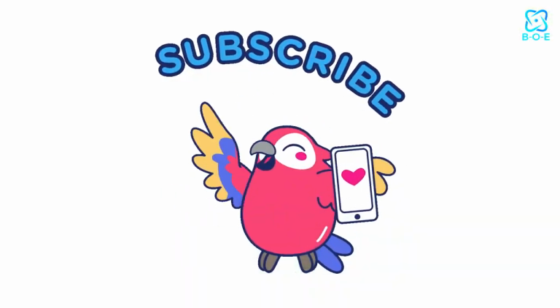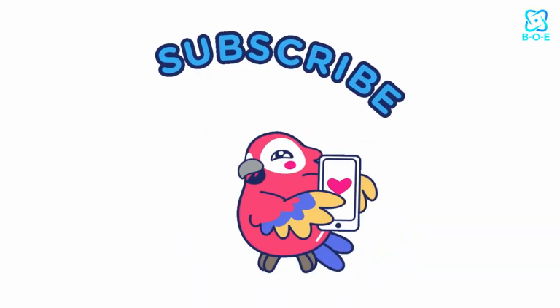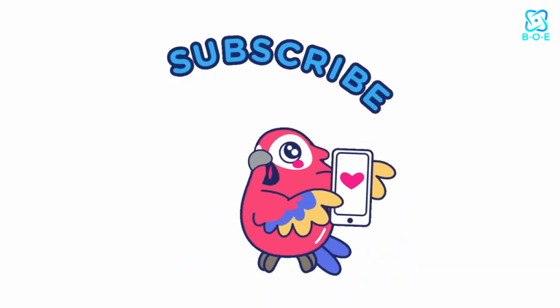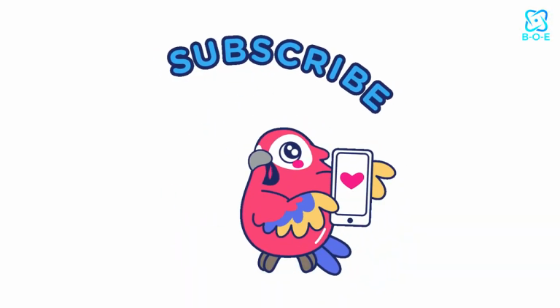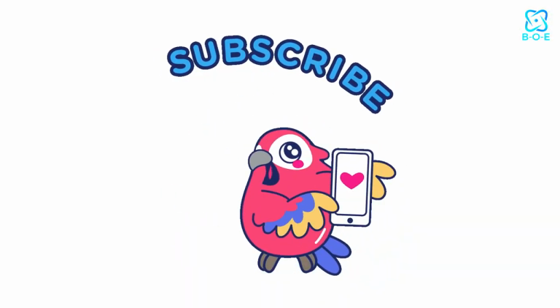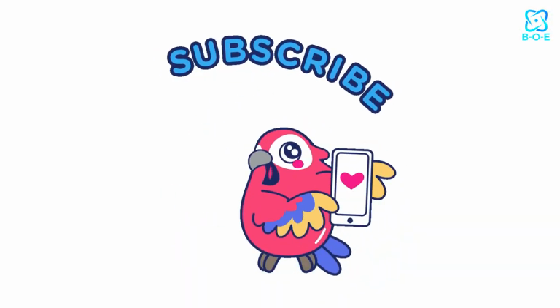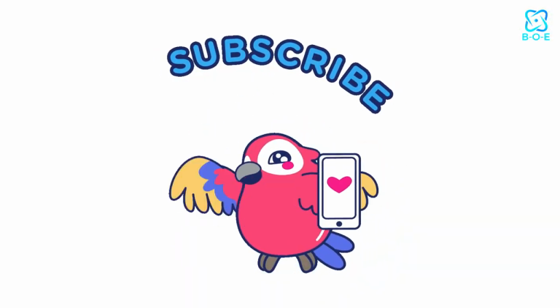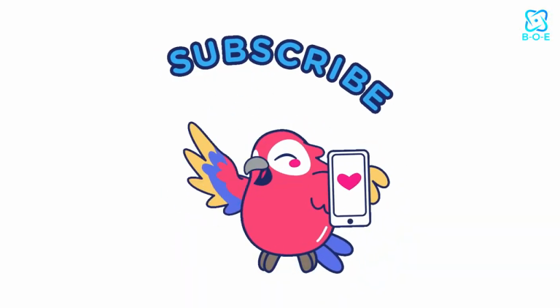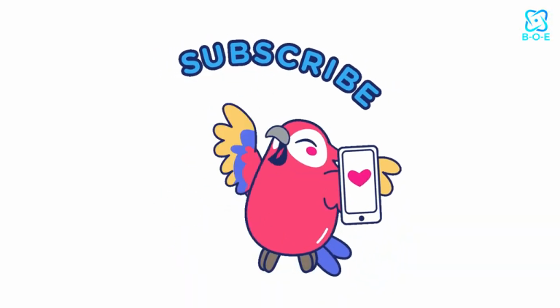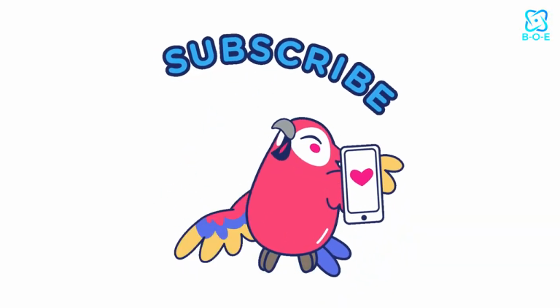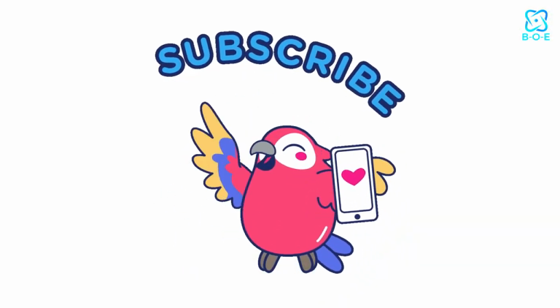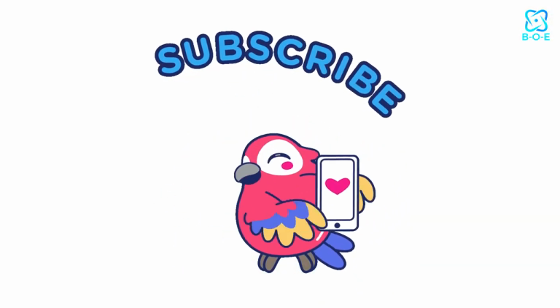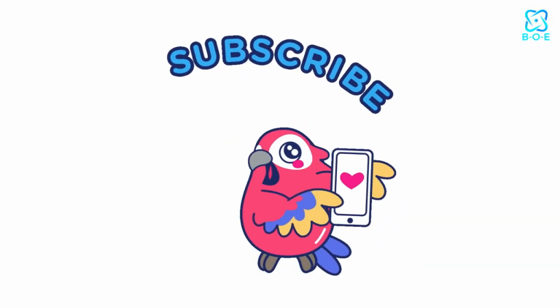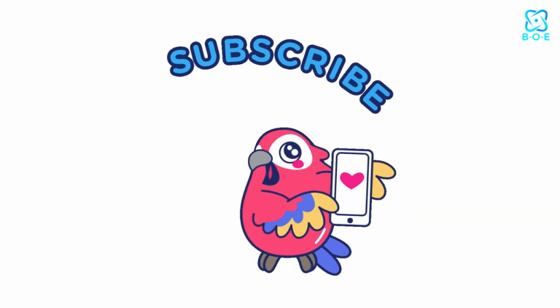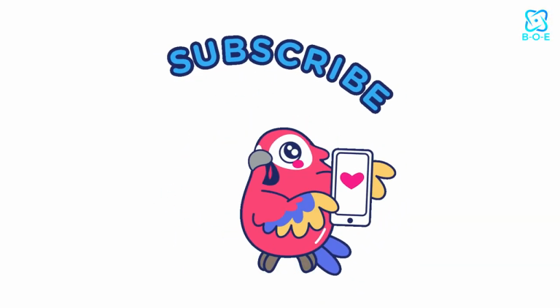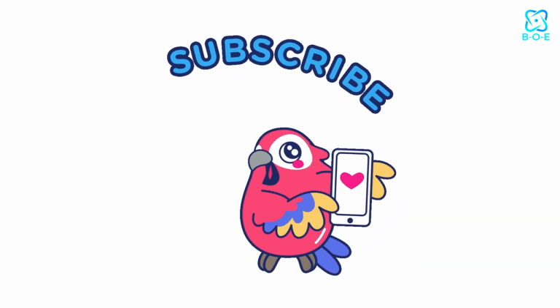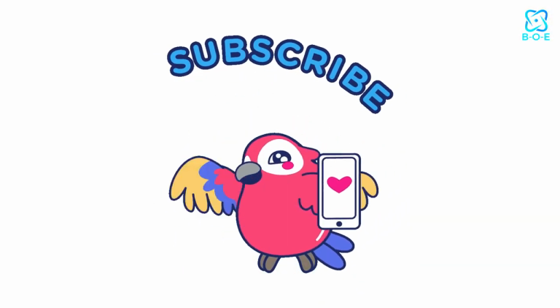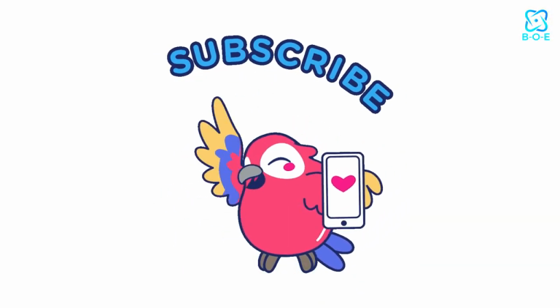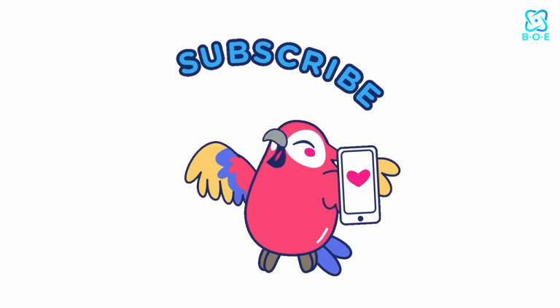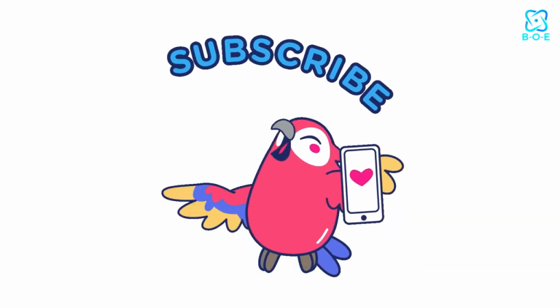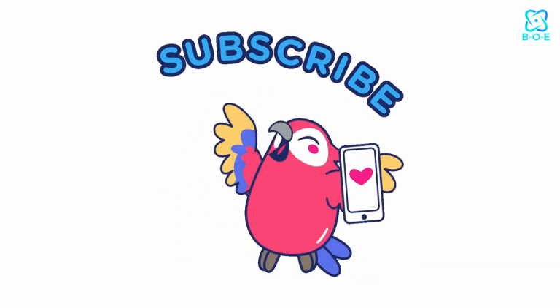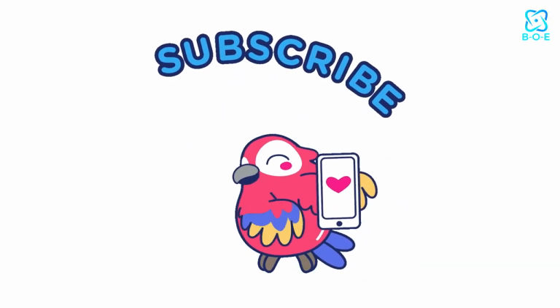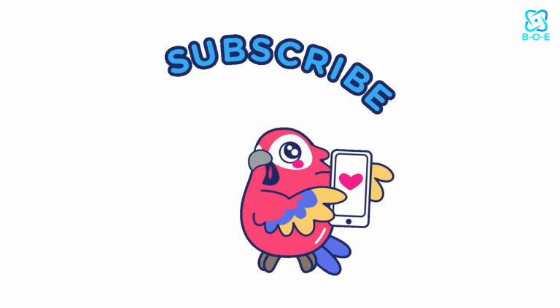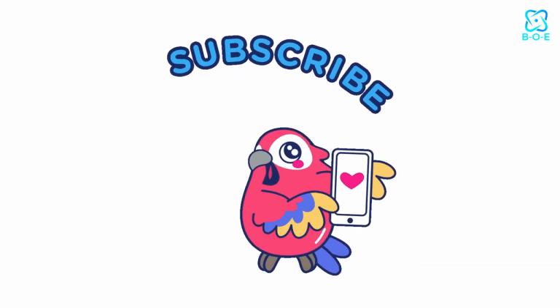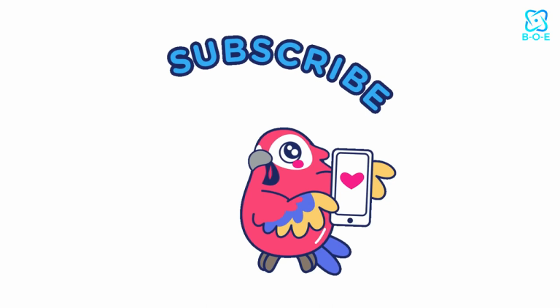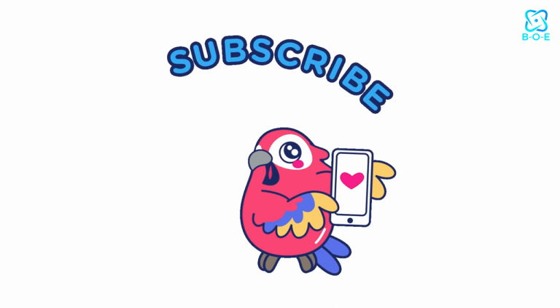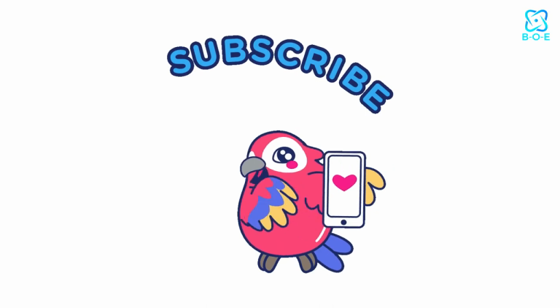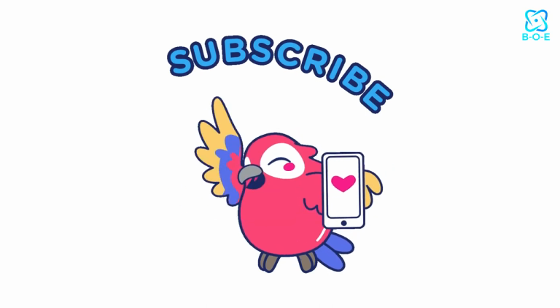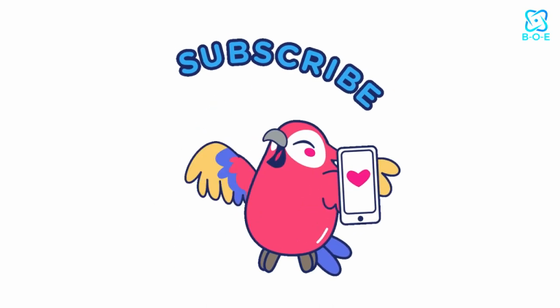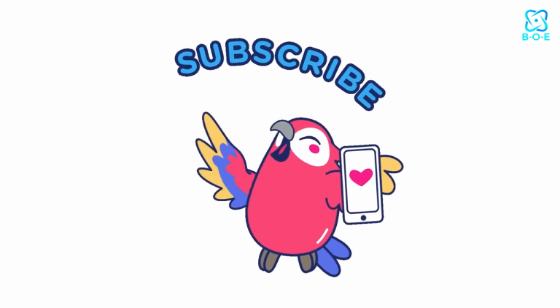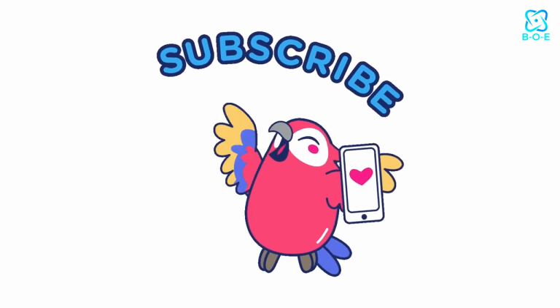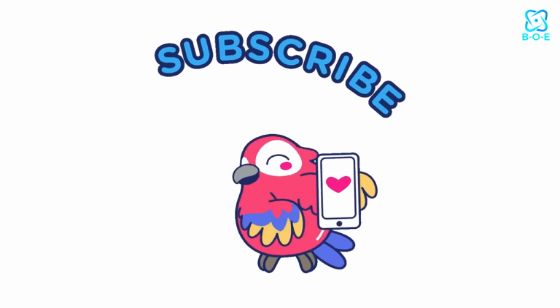We hope you found this video helpful. Please like, subscribe, and share for informative videos like this one.